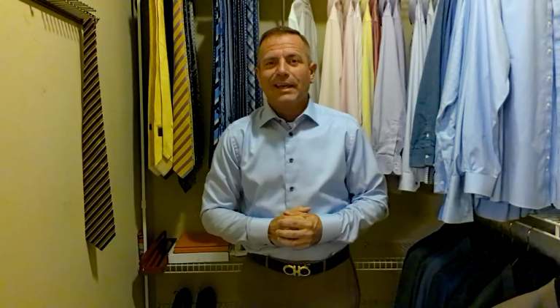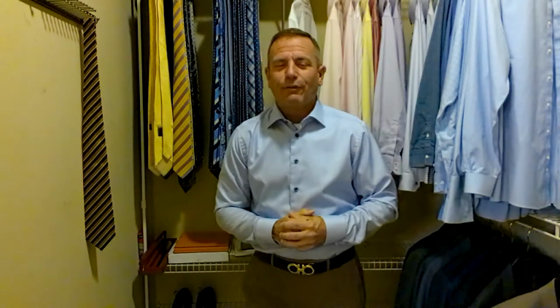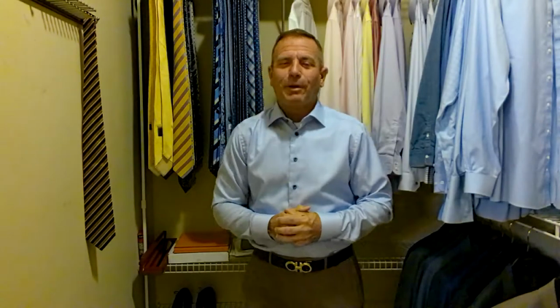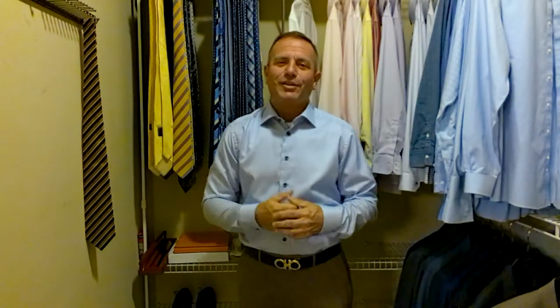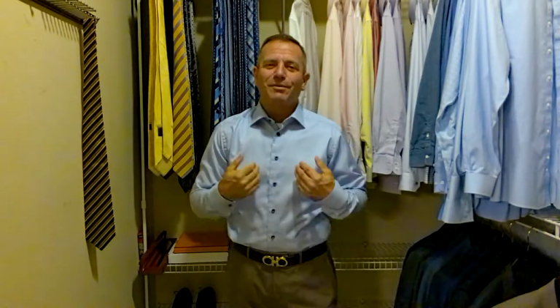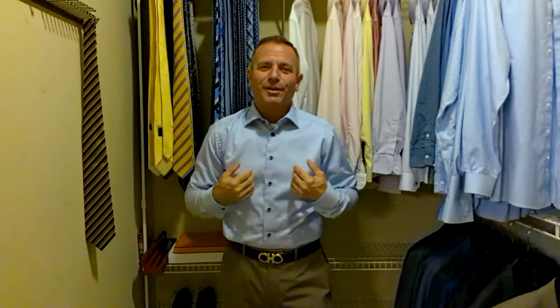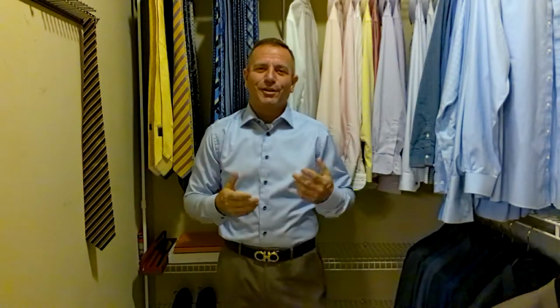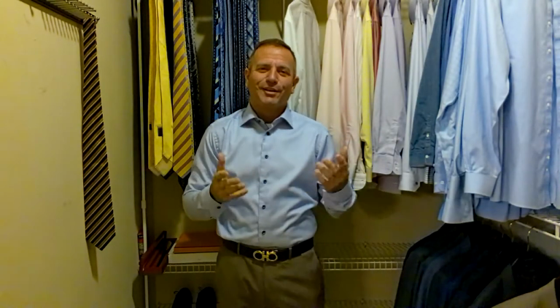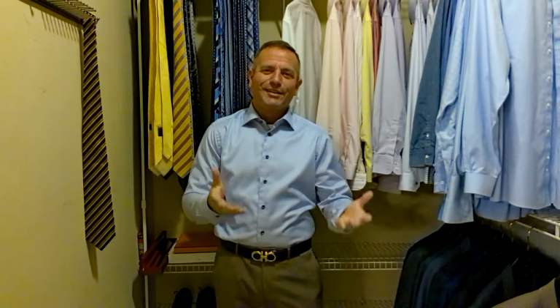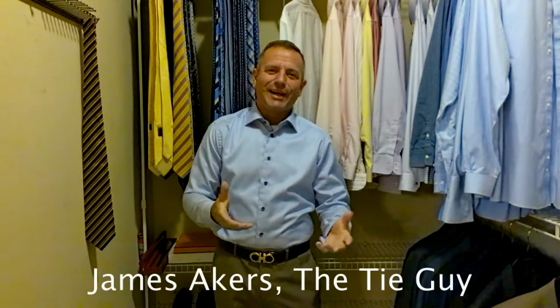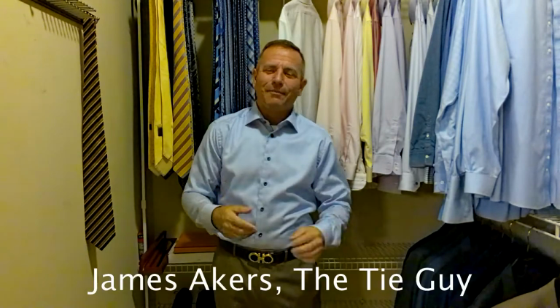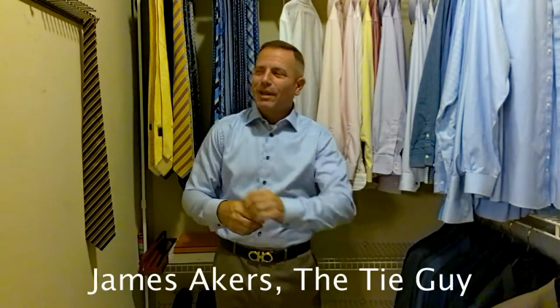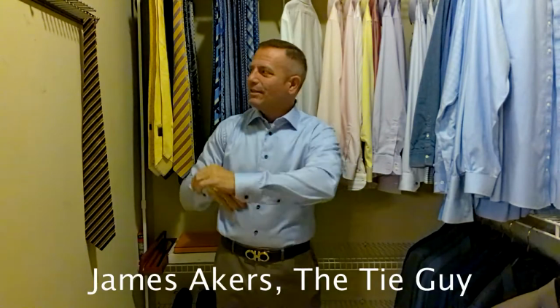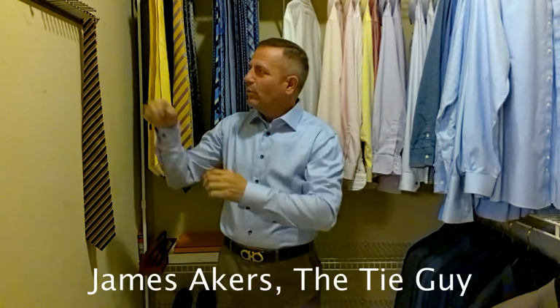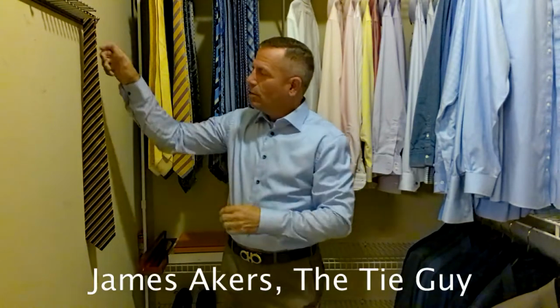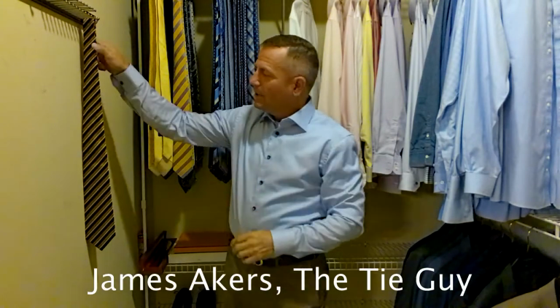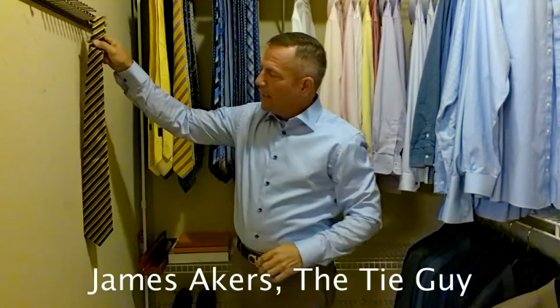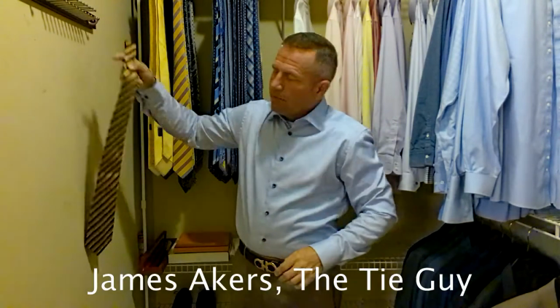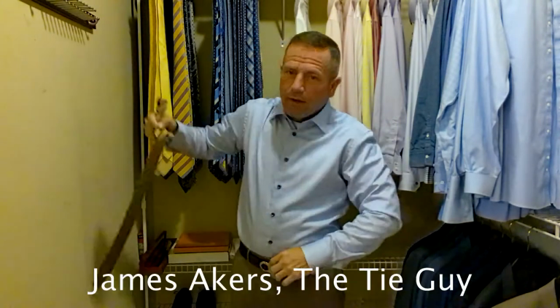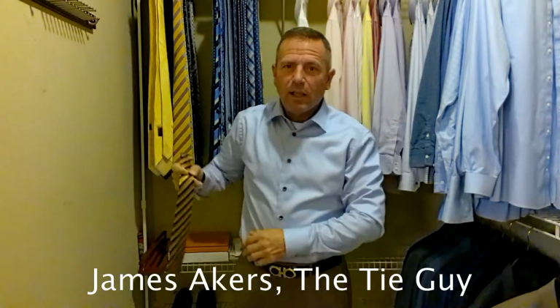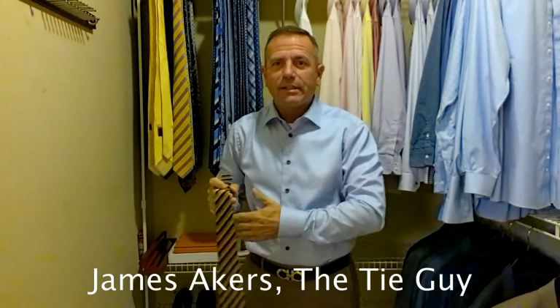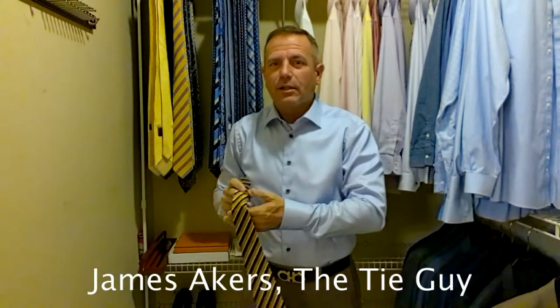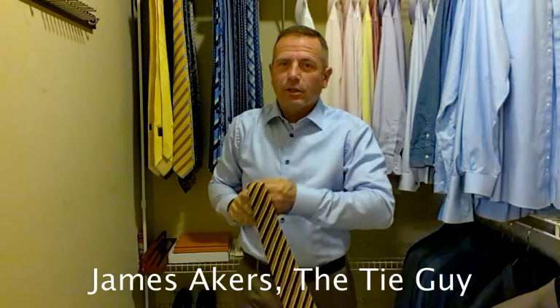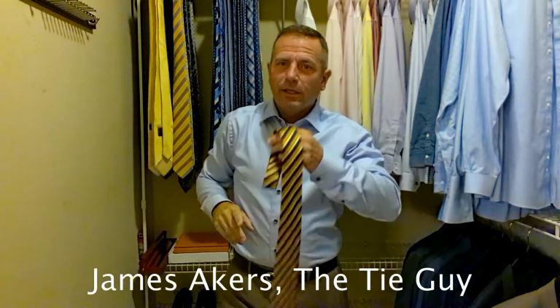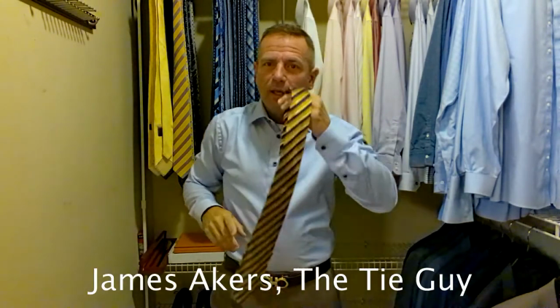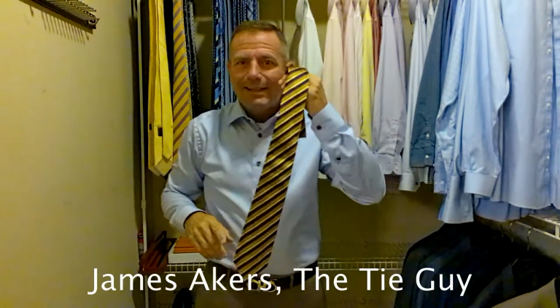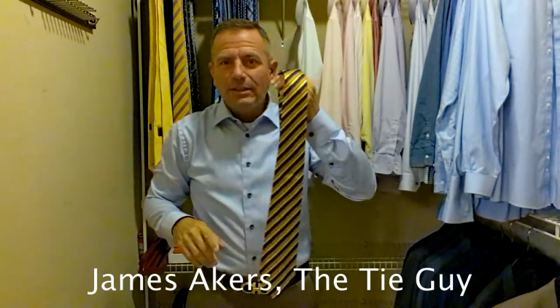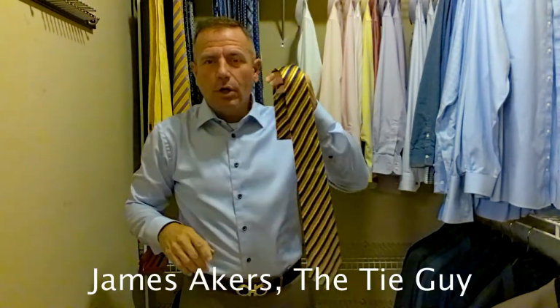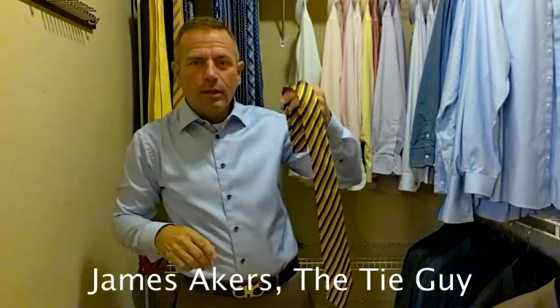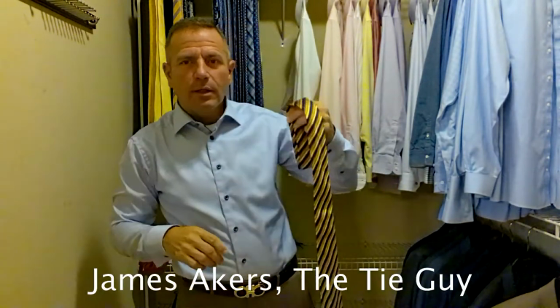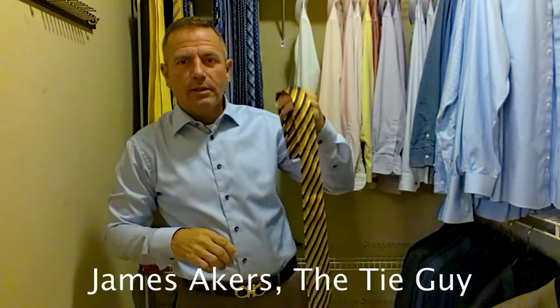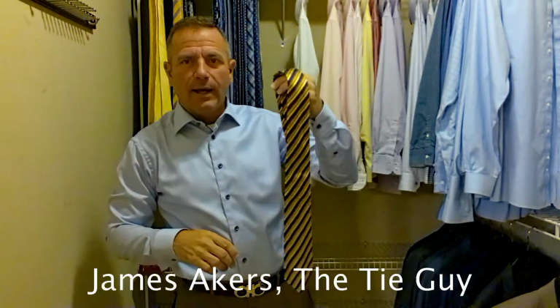Hey everybody, James Akers here, the Tie Guy. Today we're going to be tying a very classic looking Ketan tie.